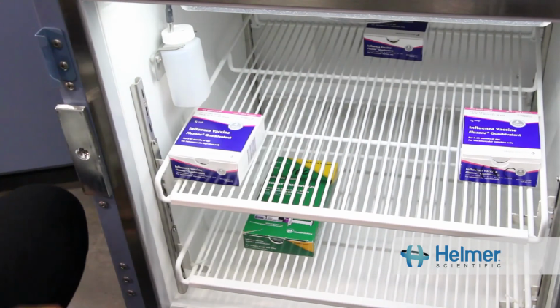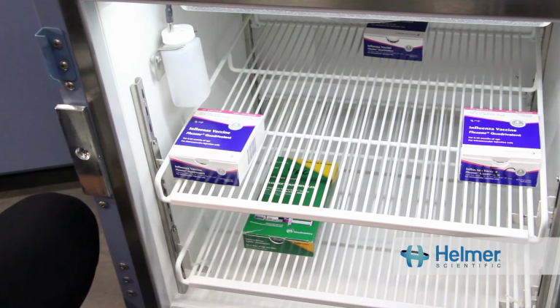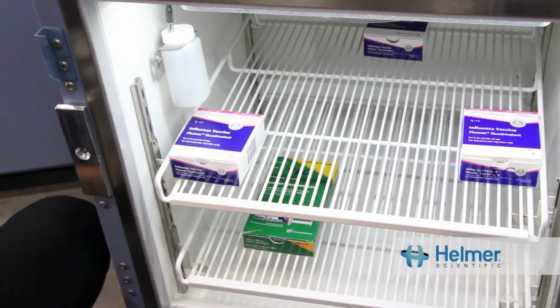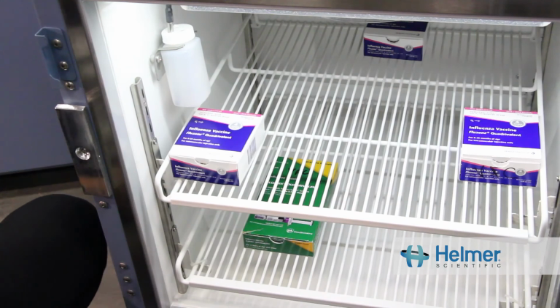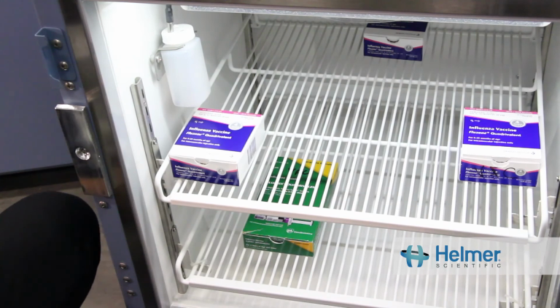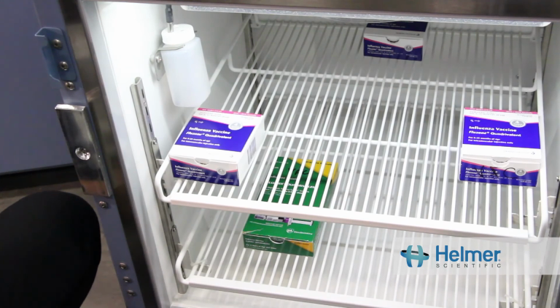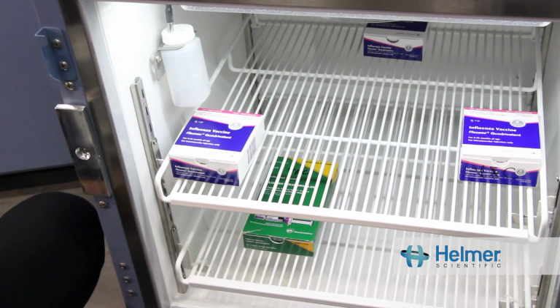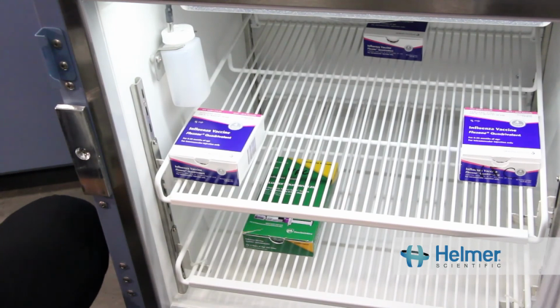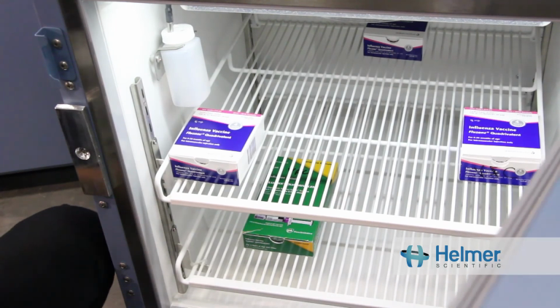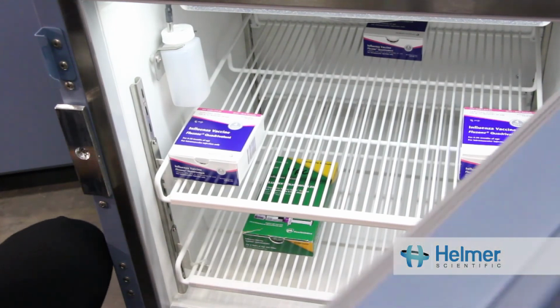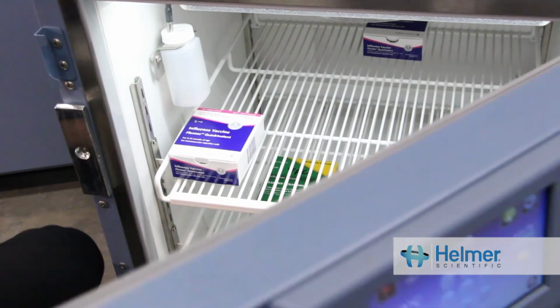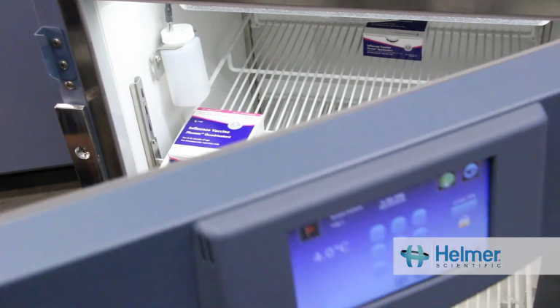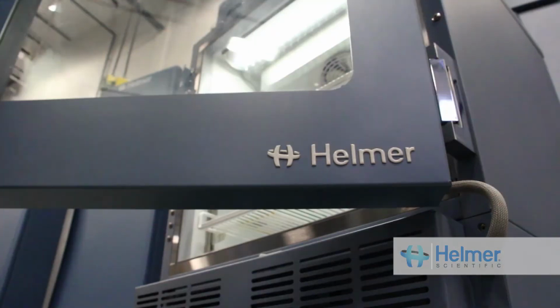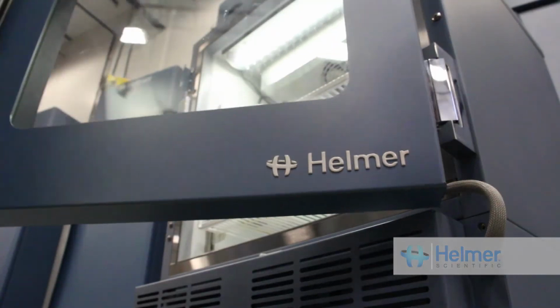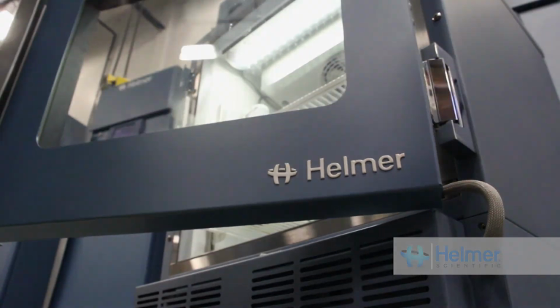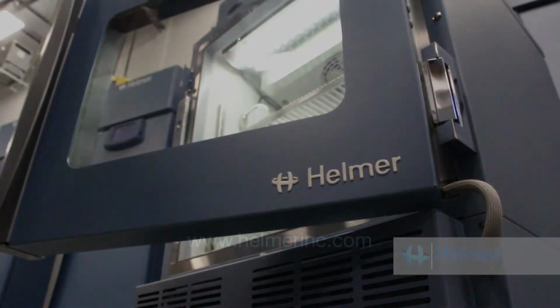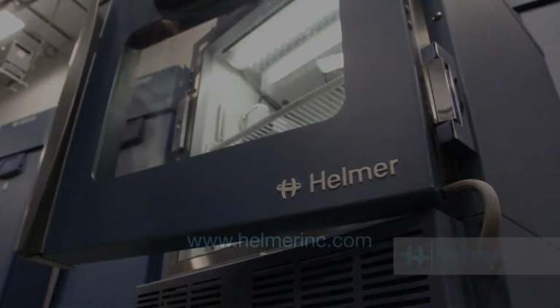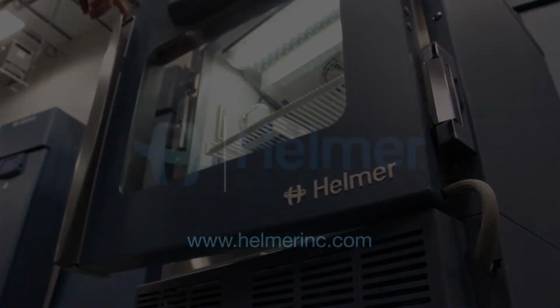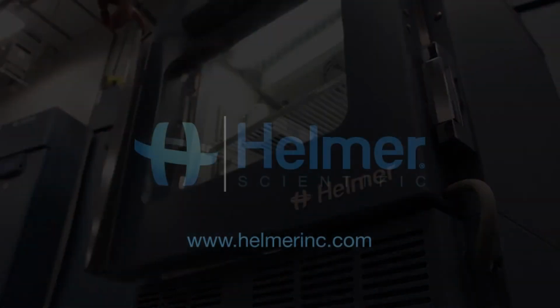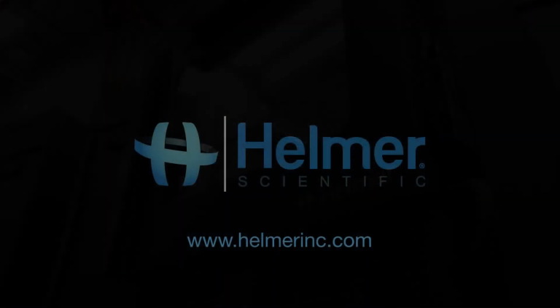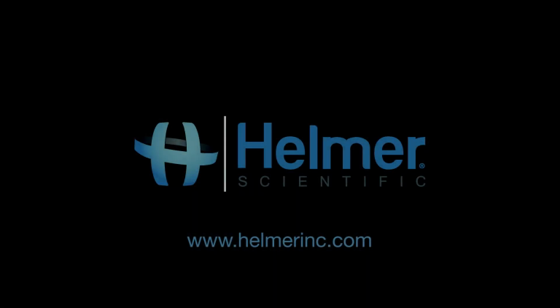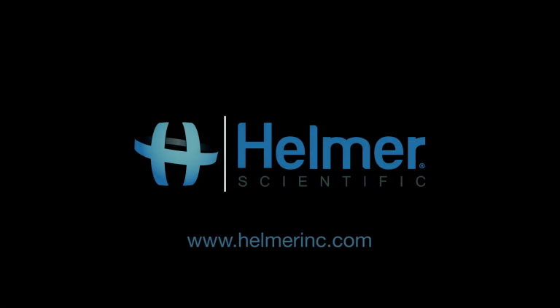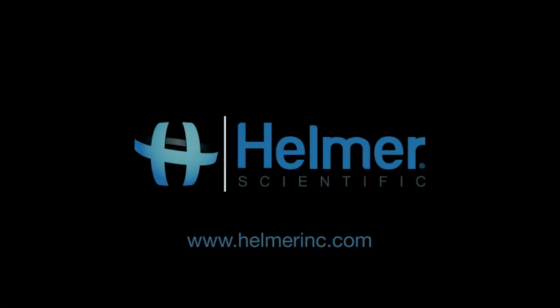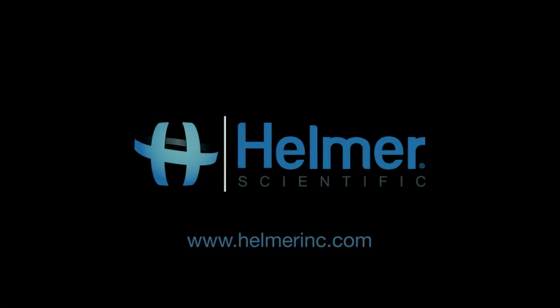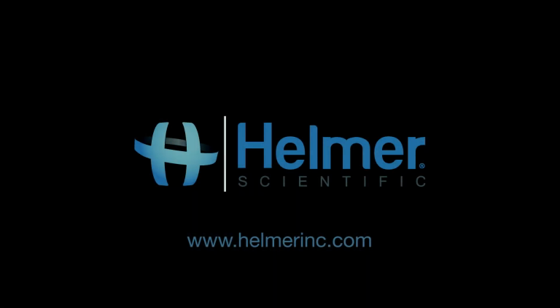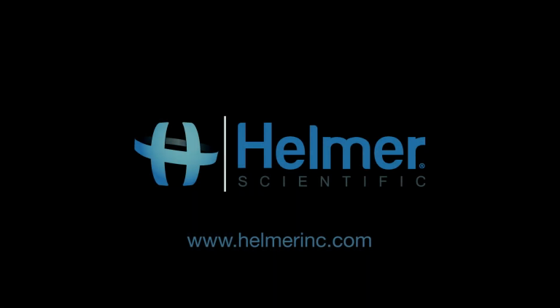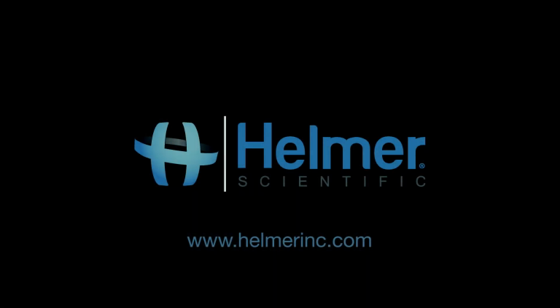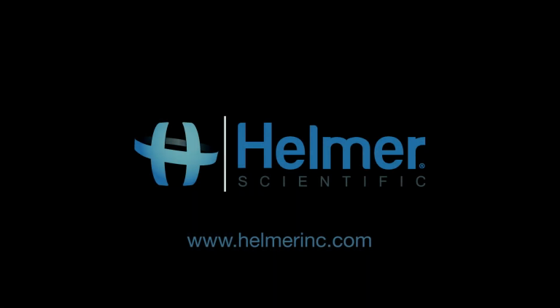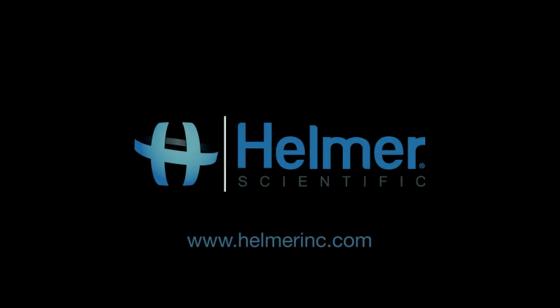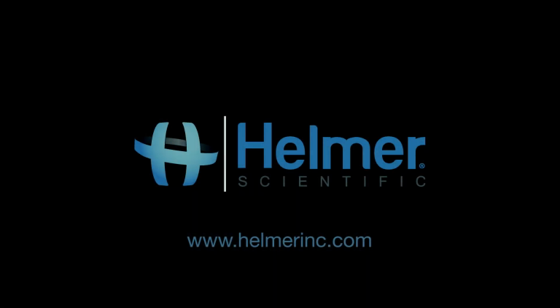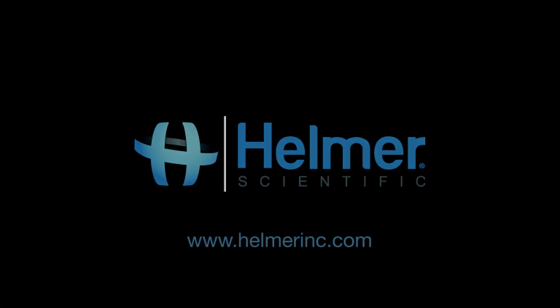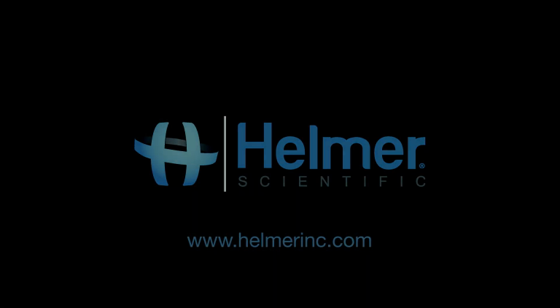If you'd like to learn more, visit our website at www.helmerinc.com.